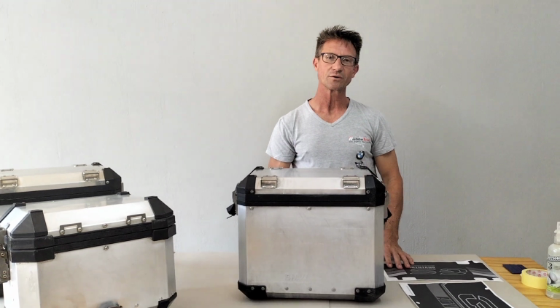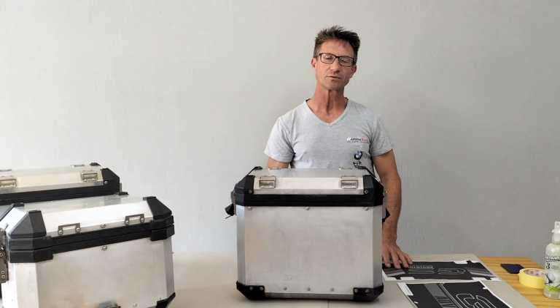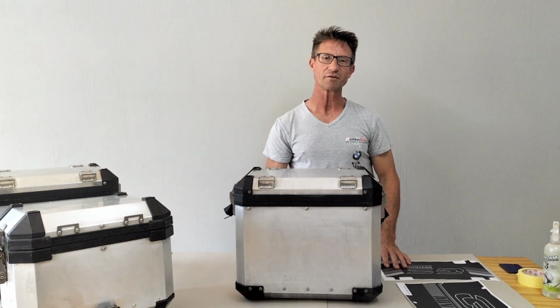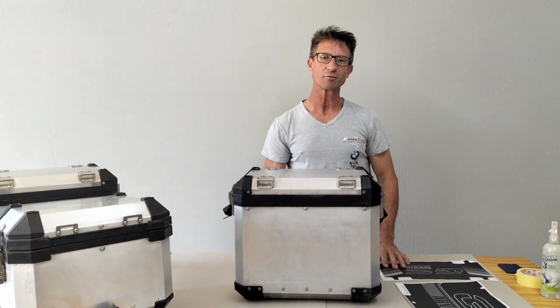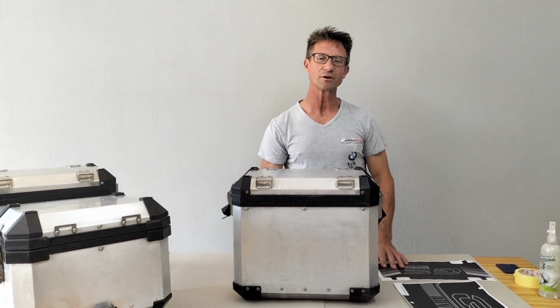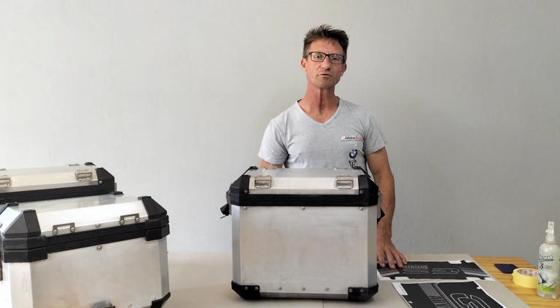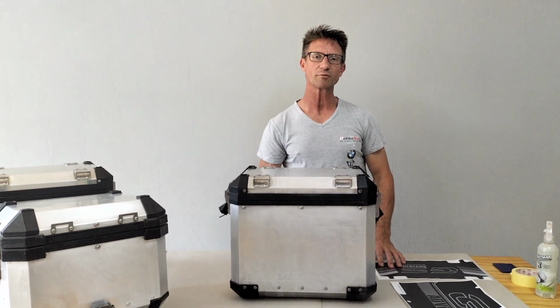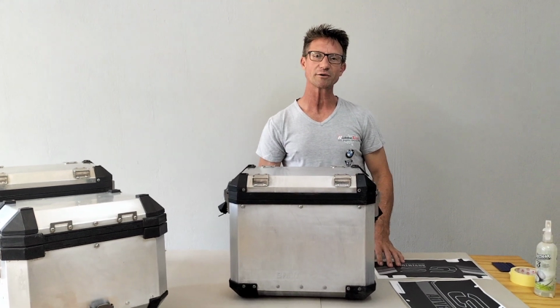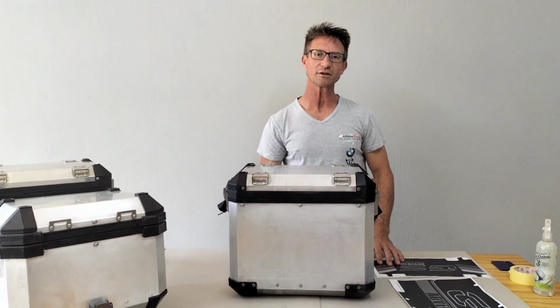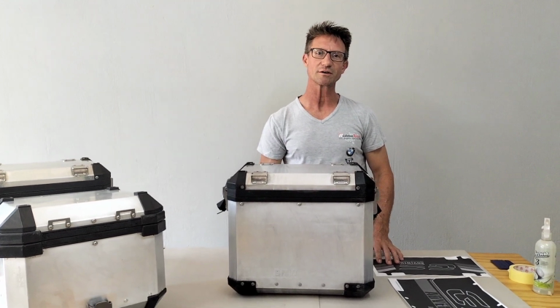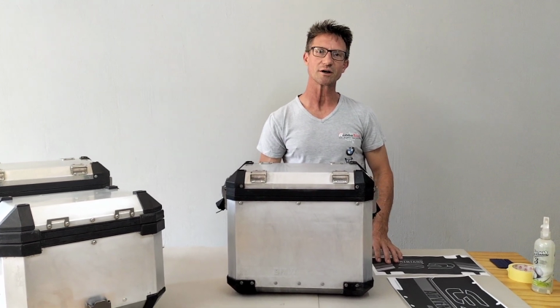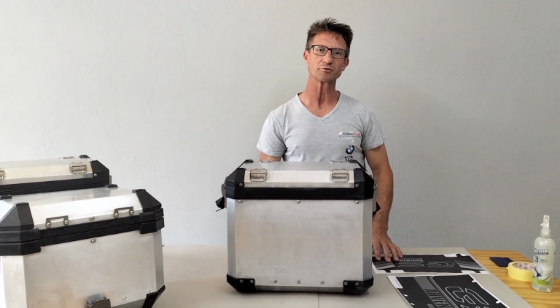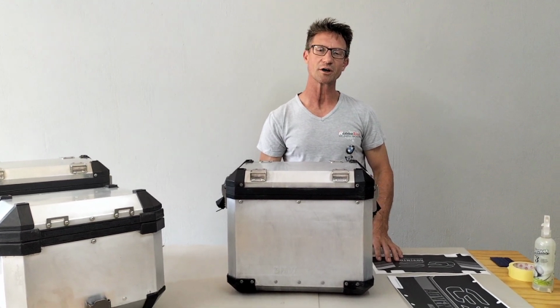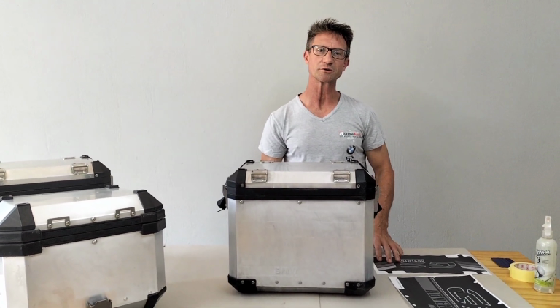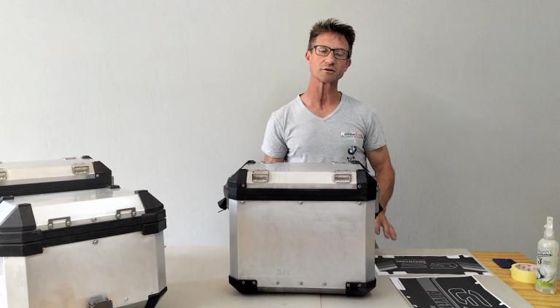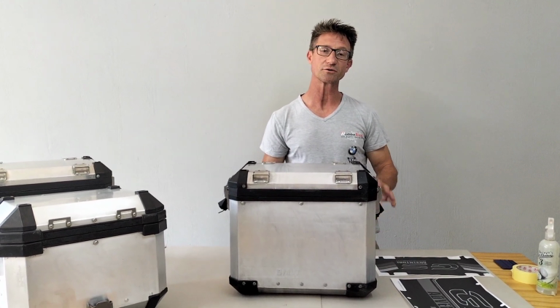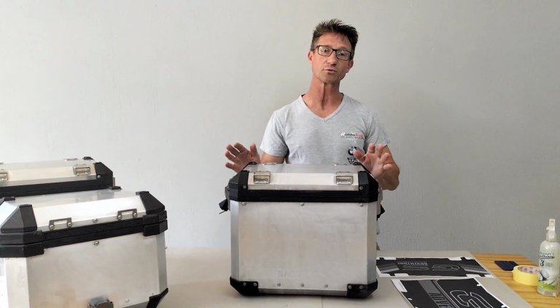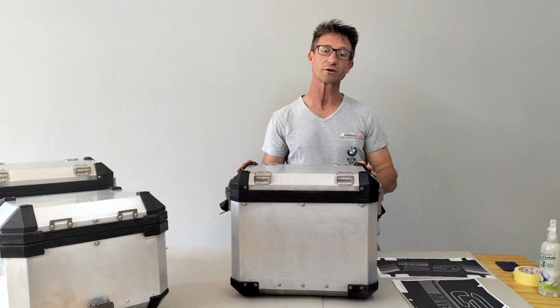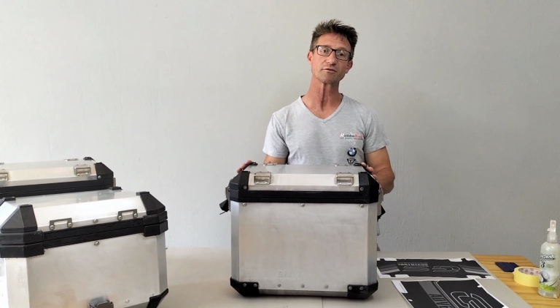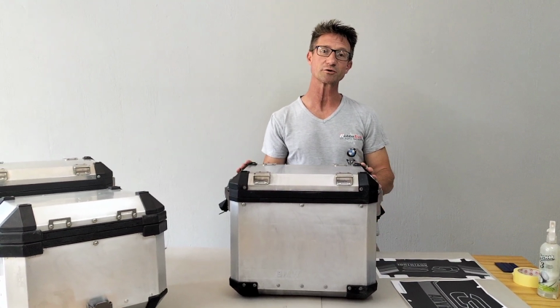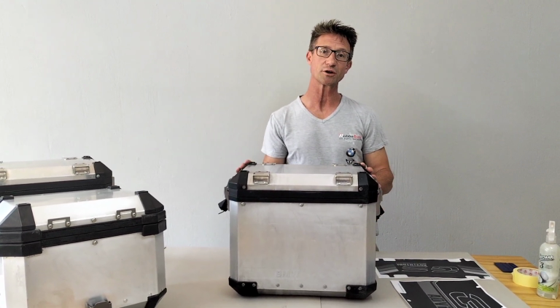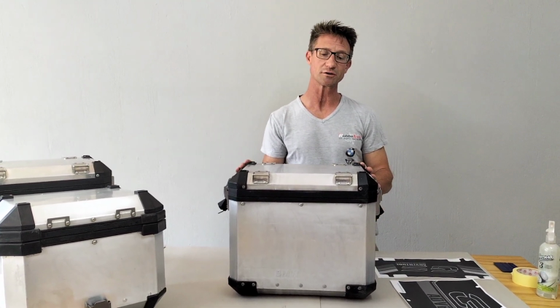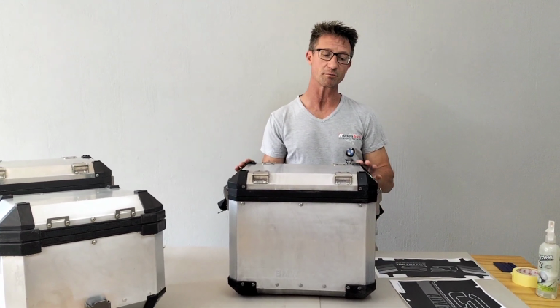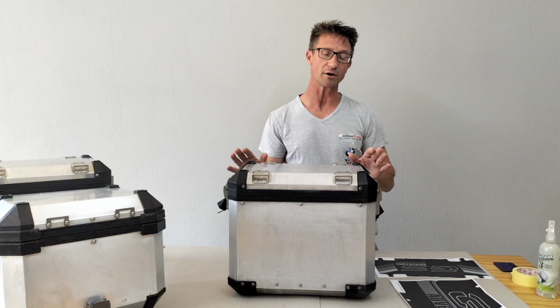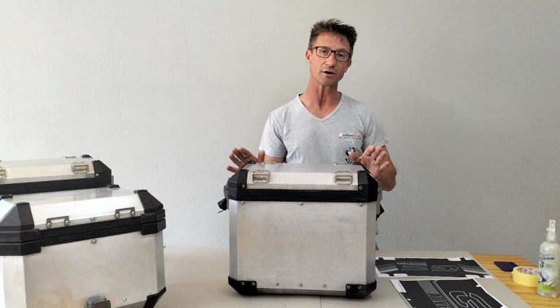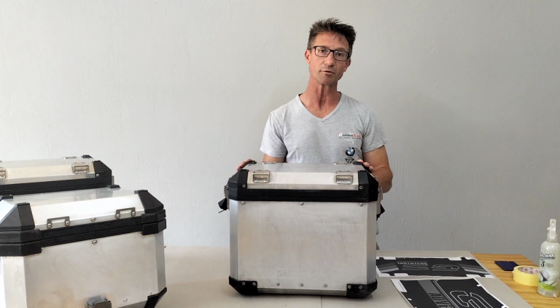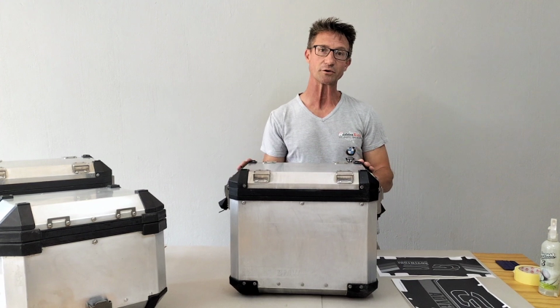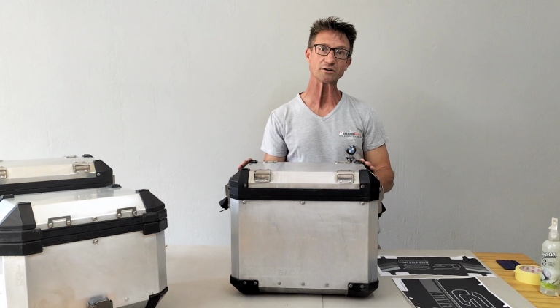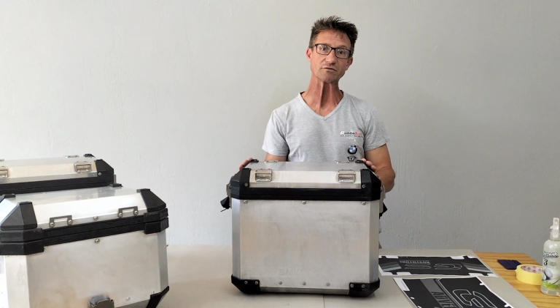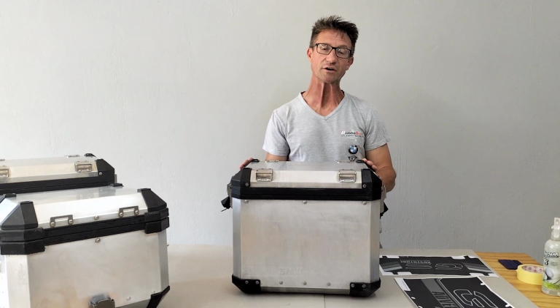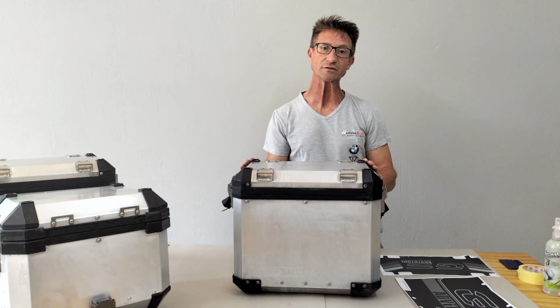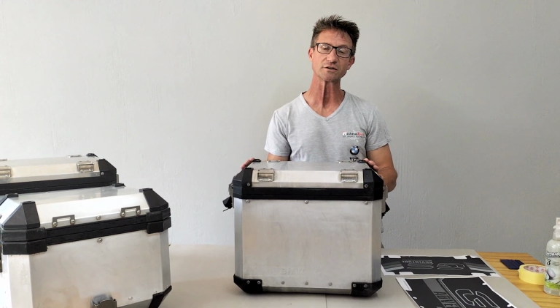Good day everybody from Lubbatech. Today I'm just going to do a quick live demonstration of applying our protection vinyls.